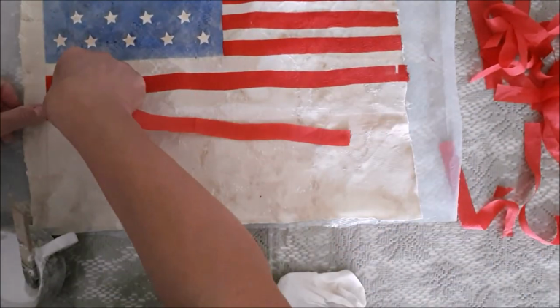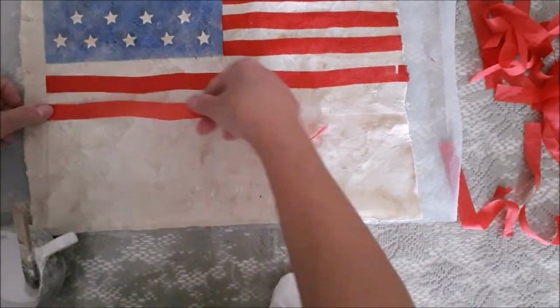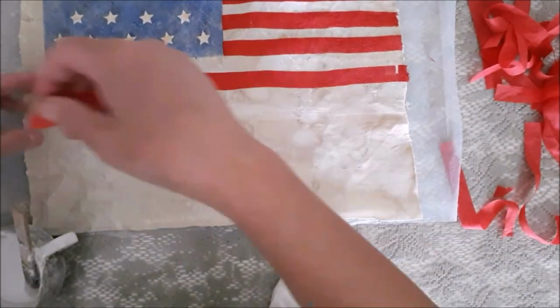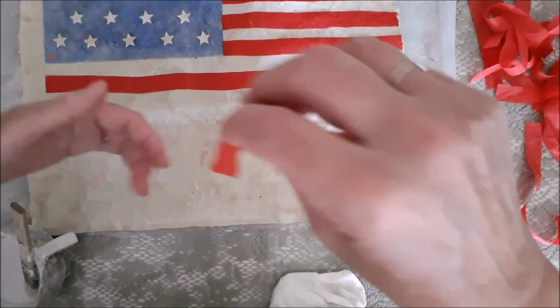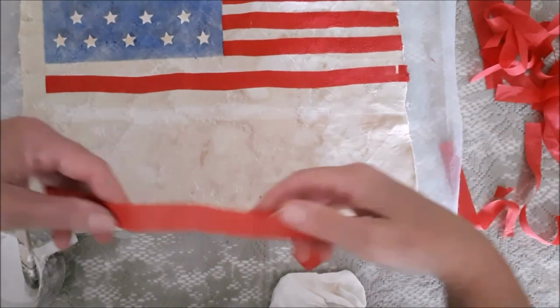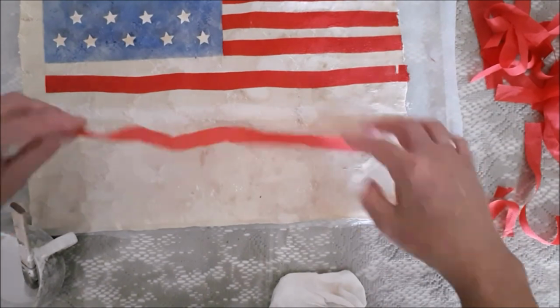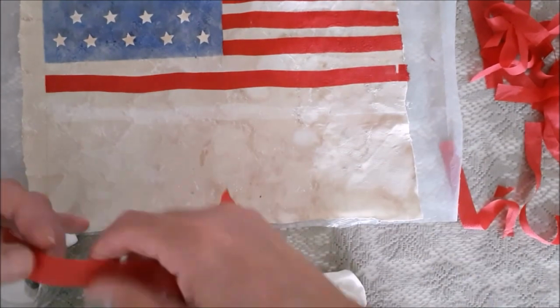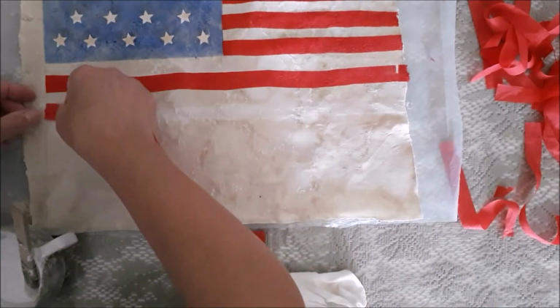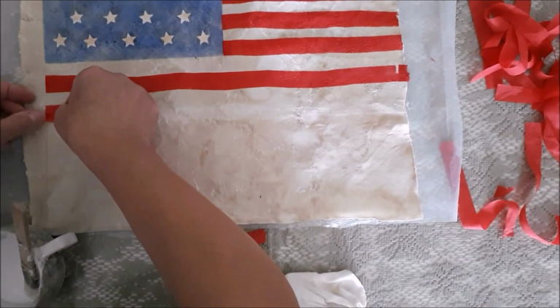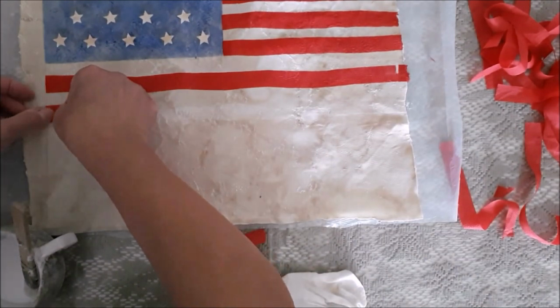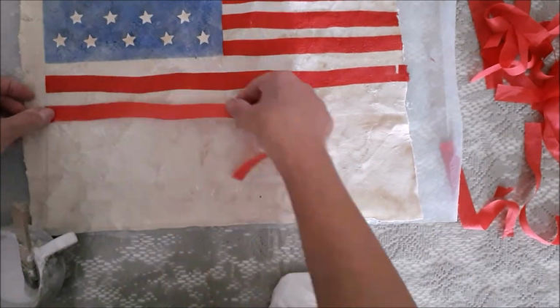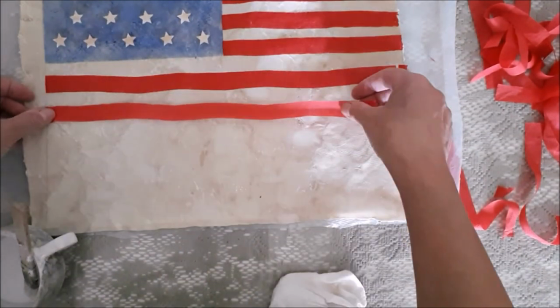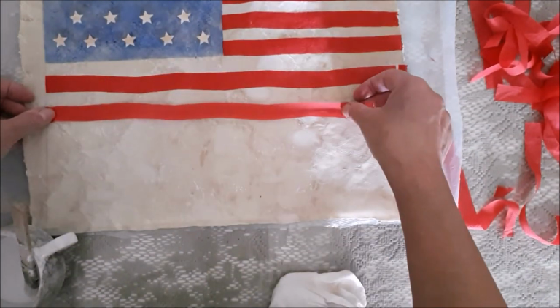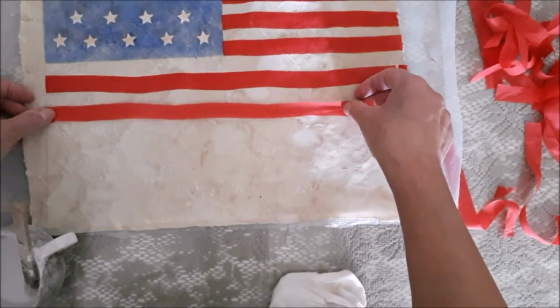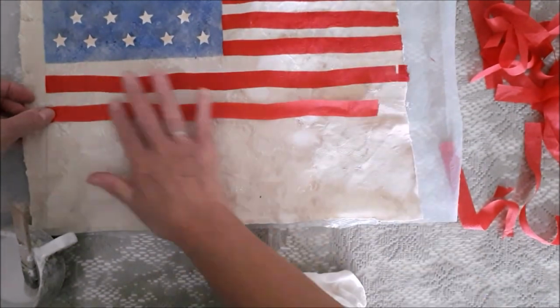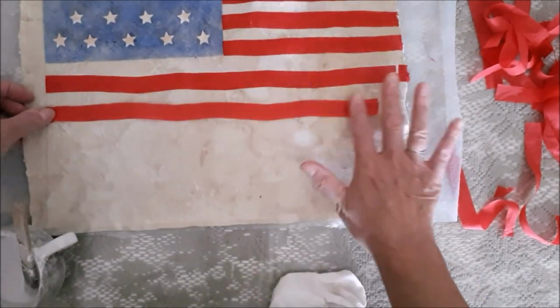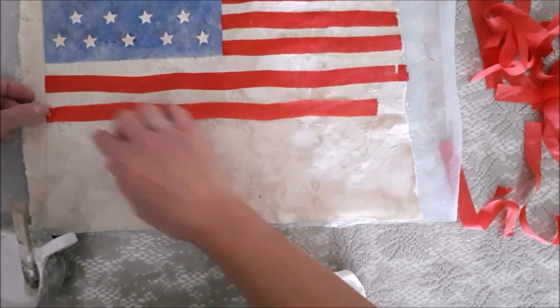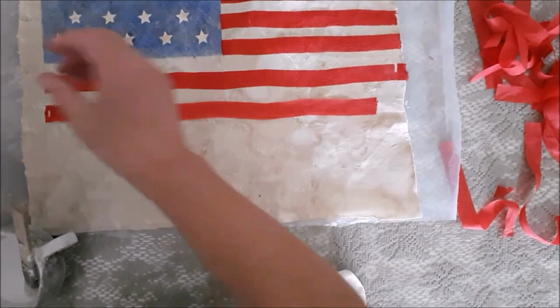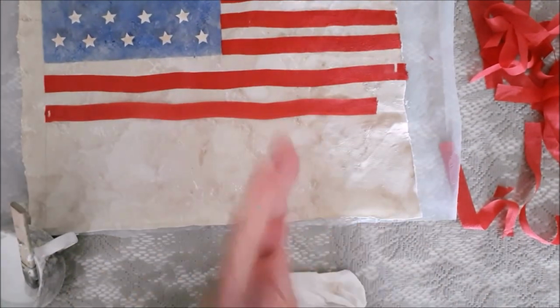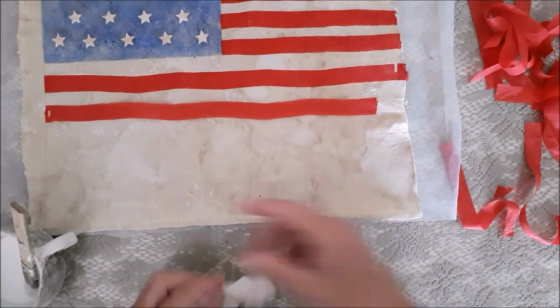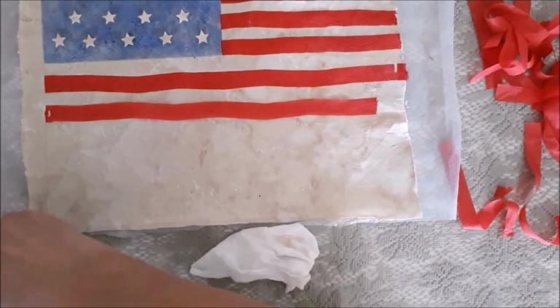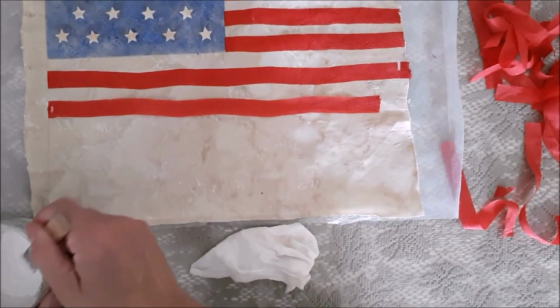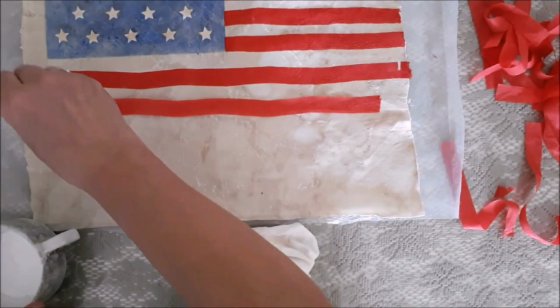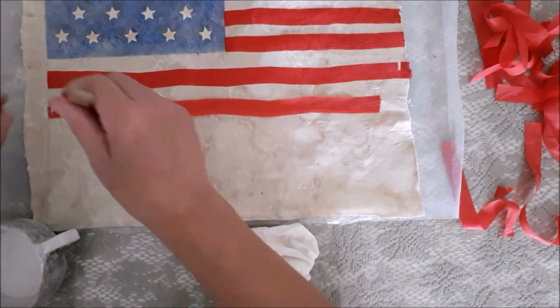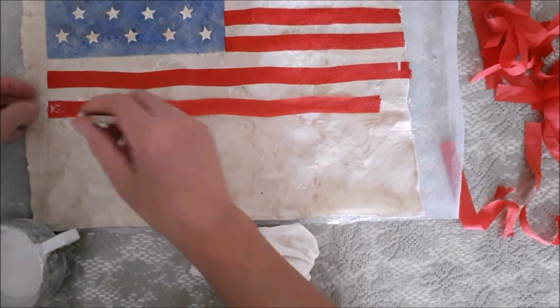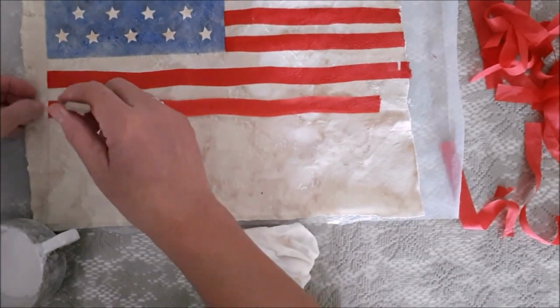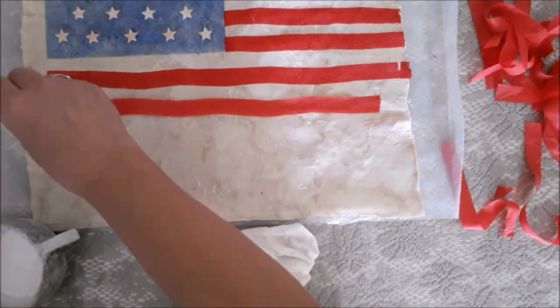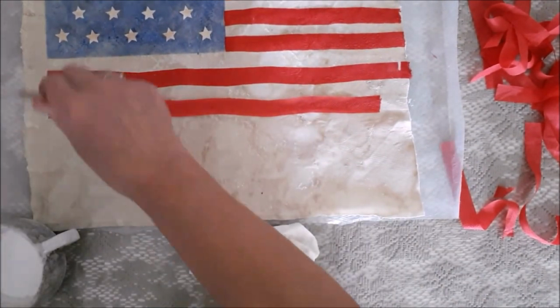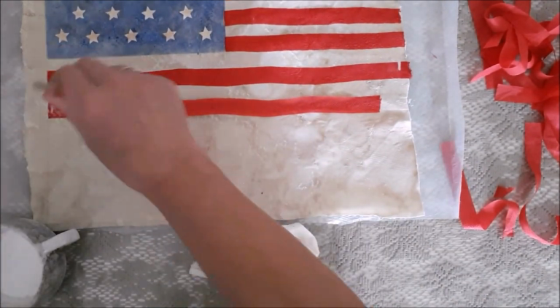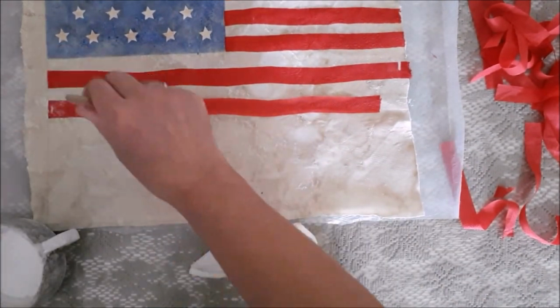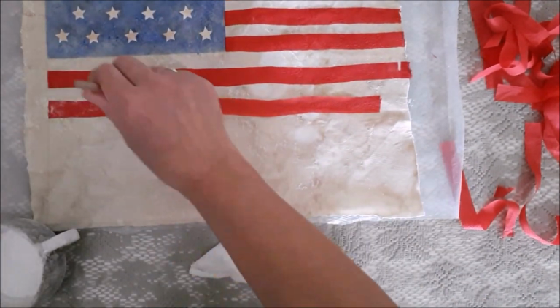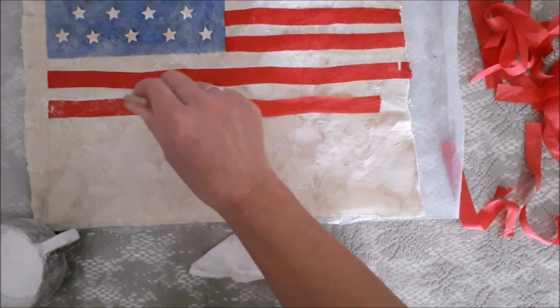It's a vintage flag — it can be messy, it can have holes in it, splits in it — it's all good, so don't worry about that.